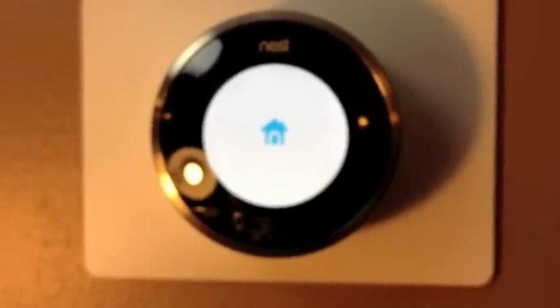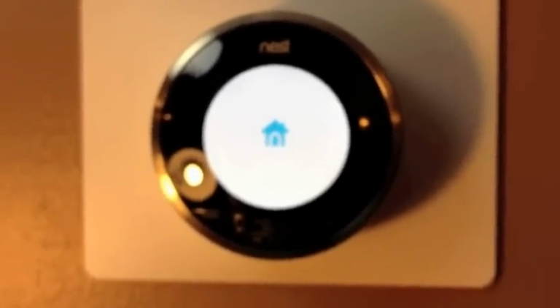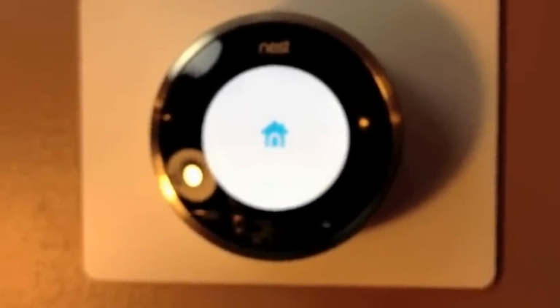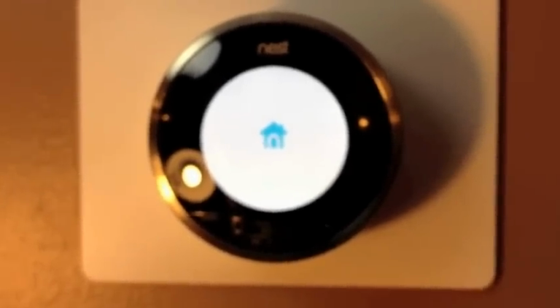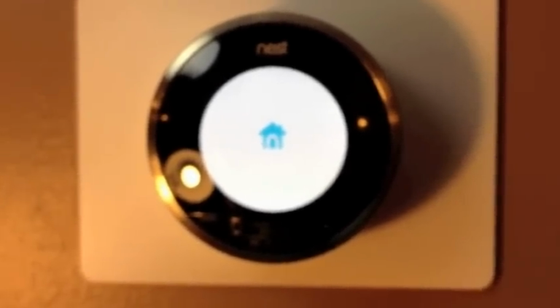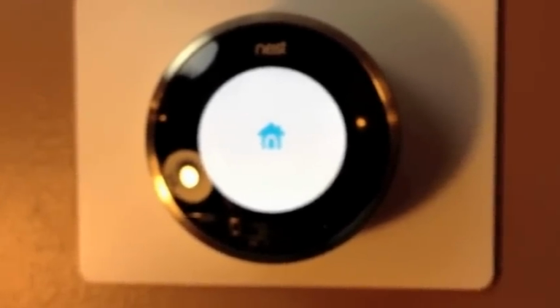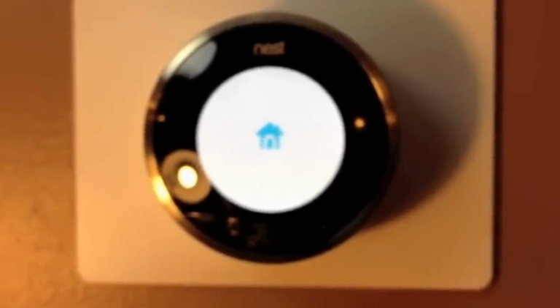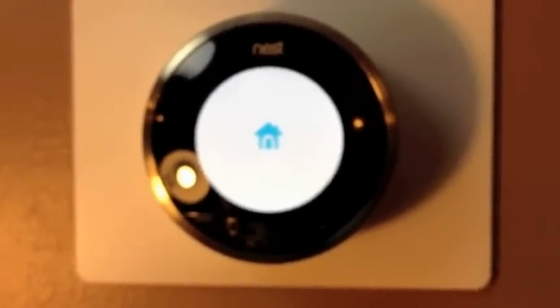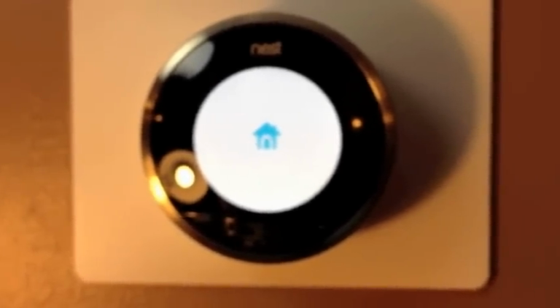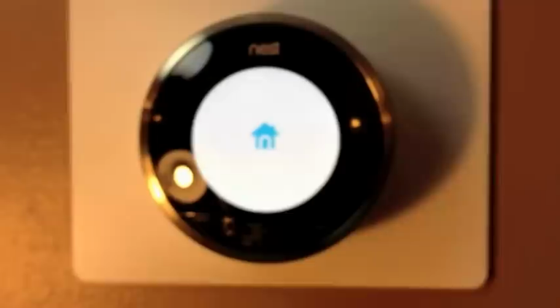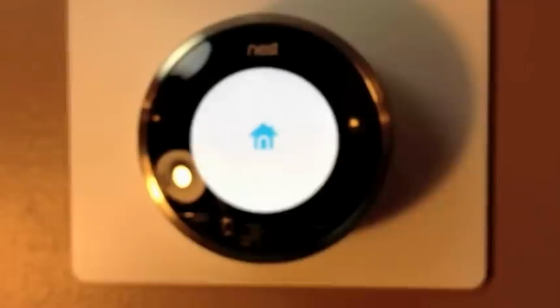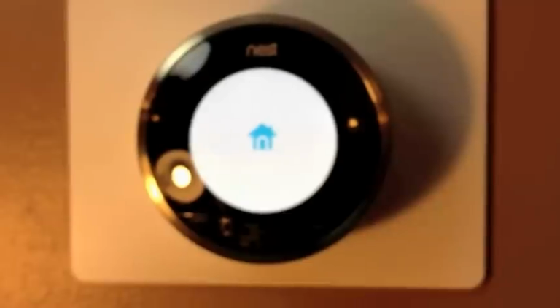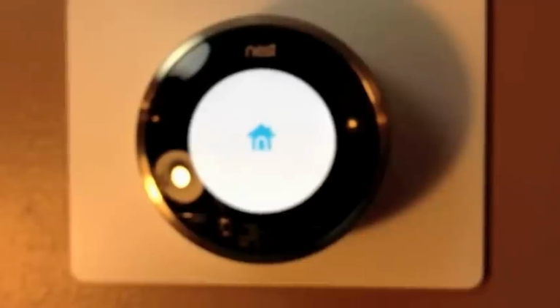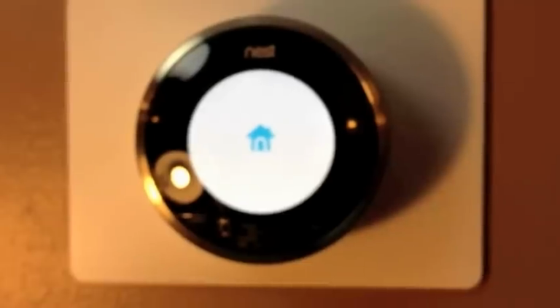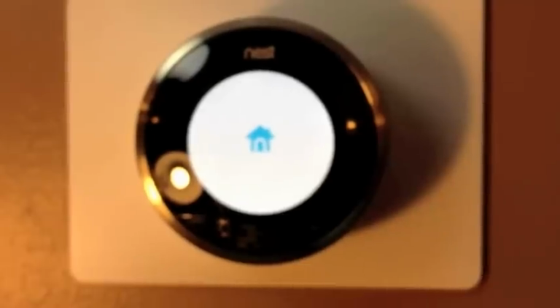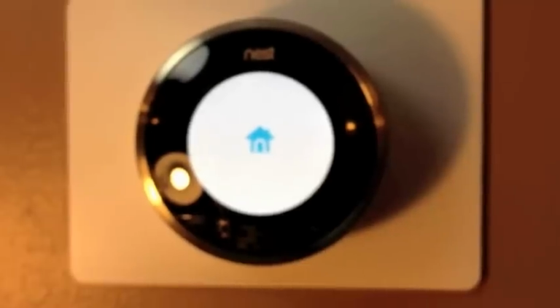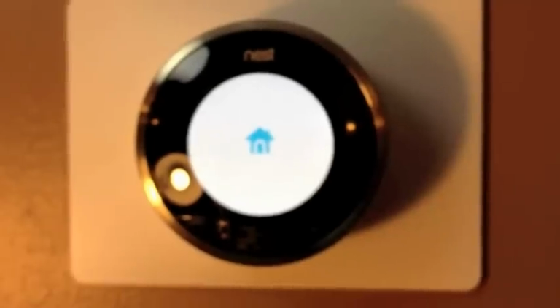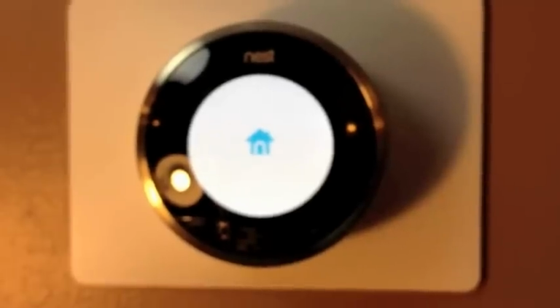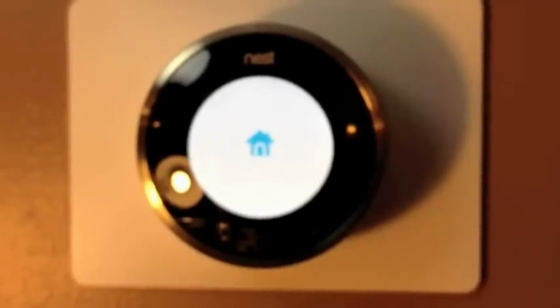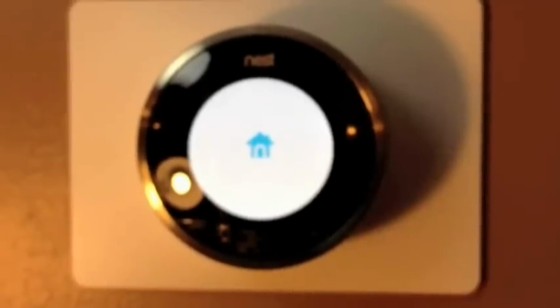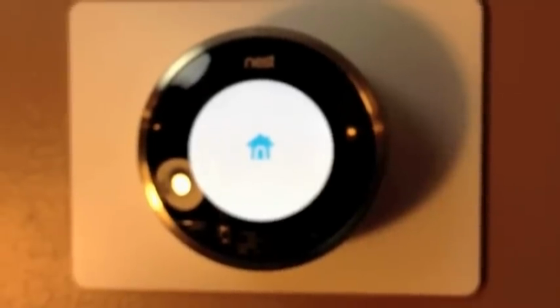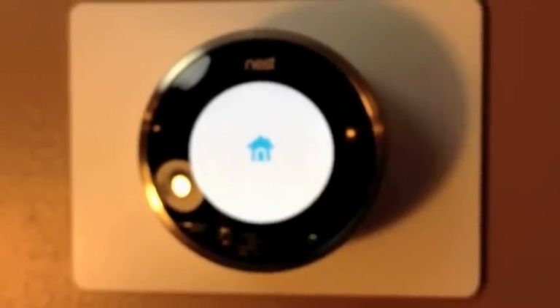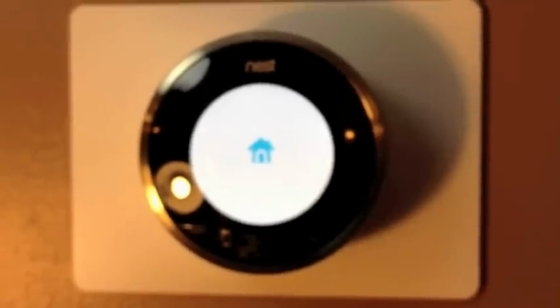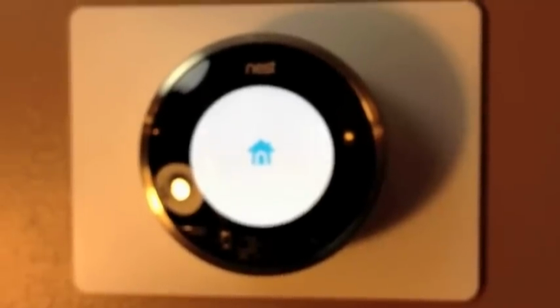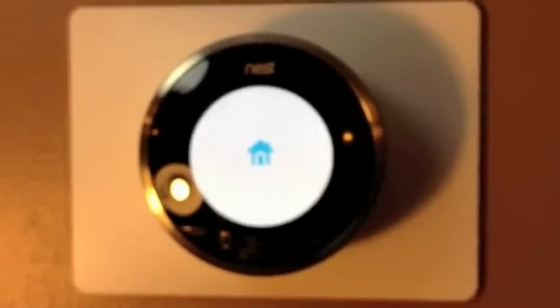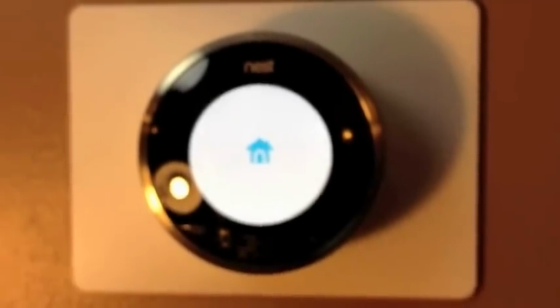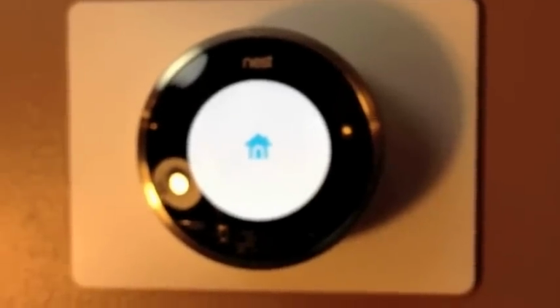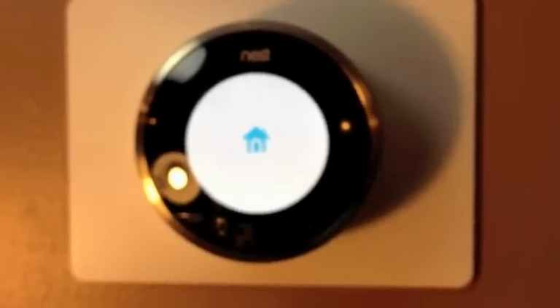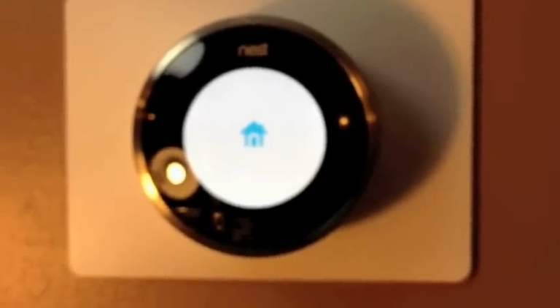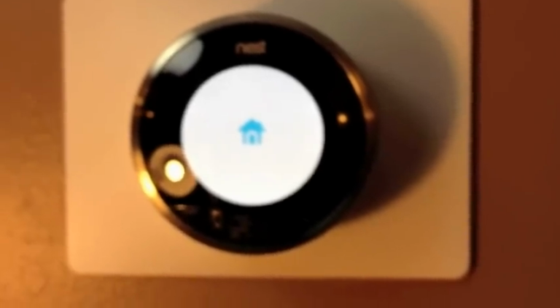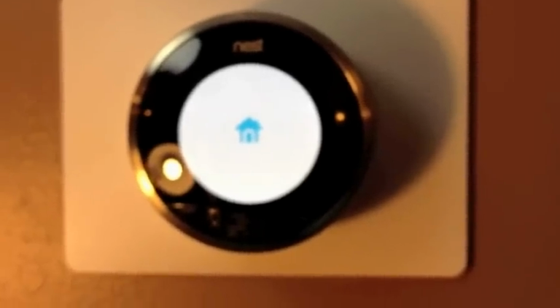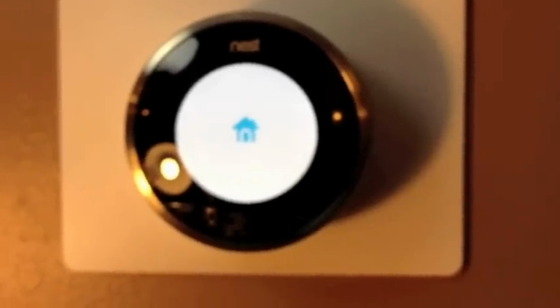Join us in the next video where we'll go over programming the Nest thermostat.